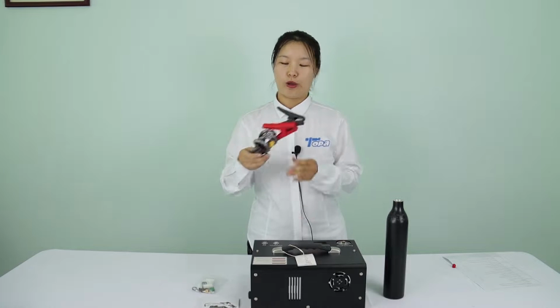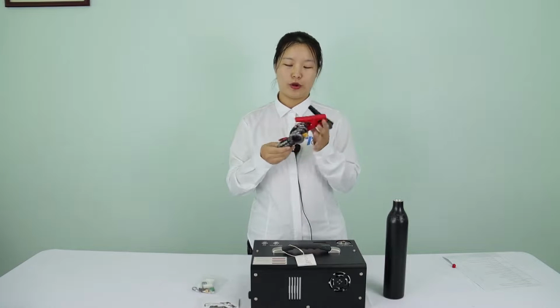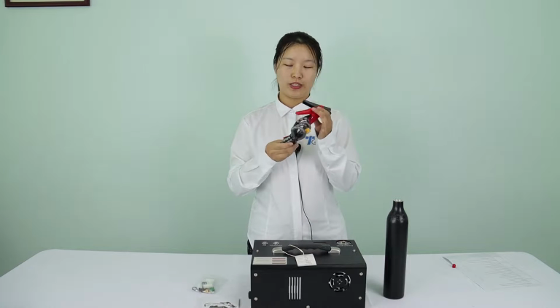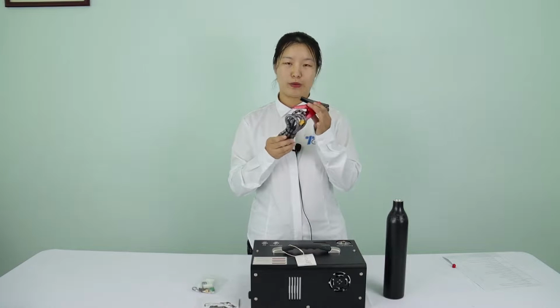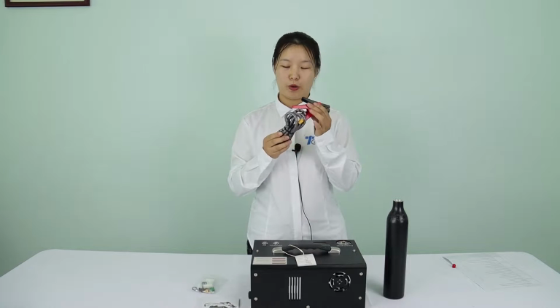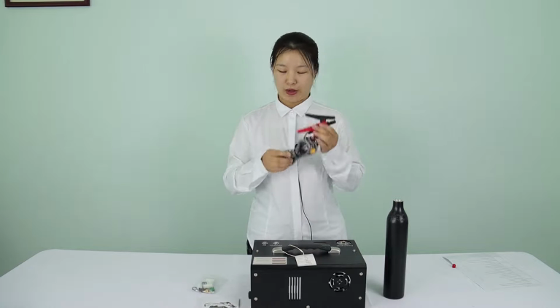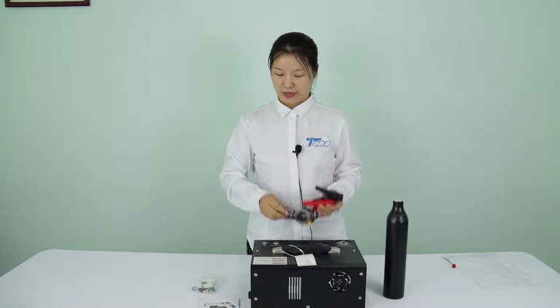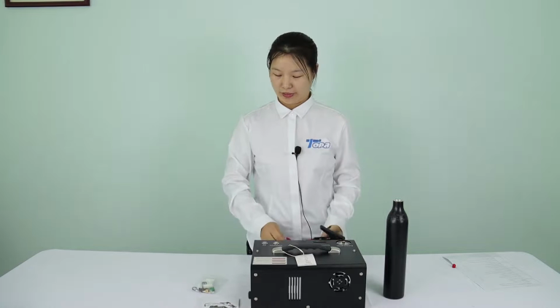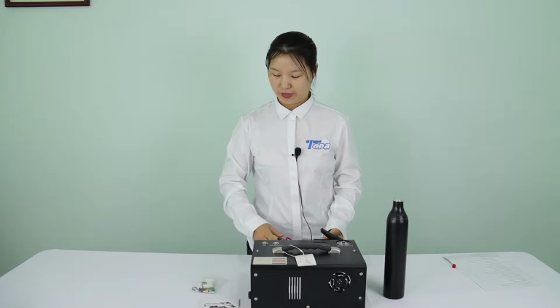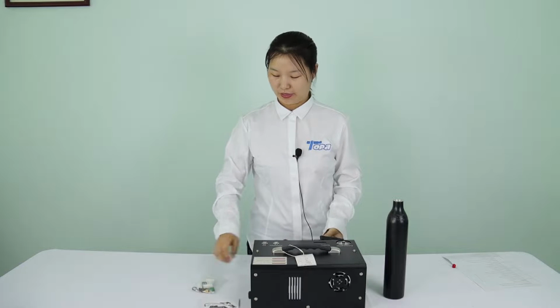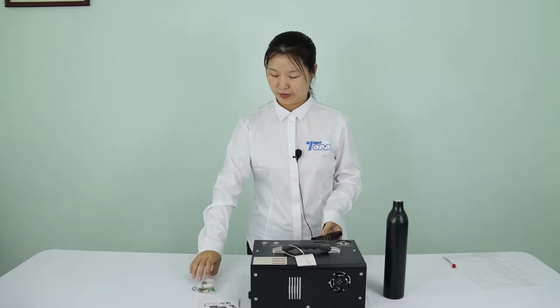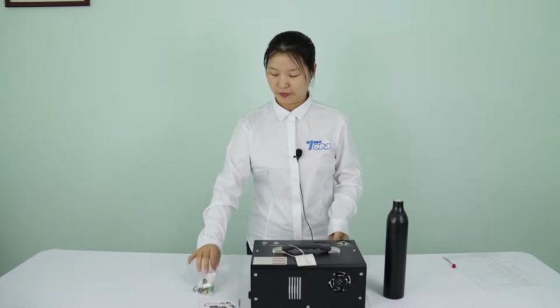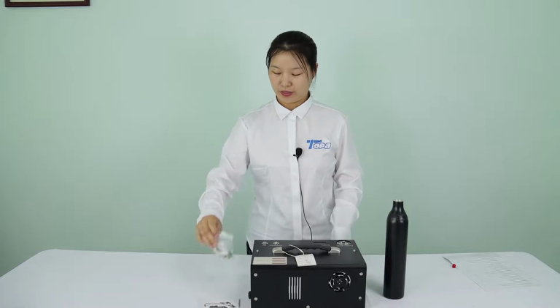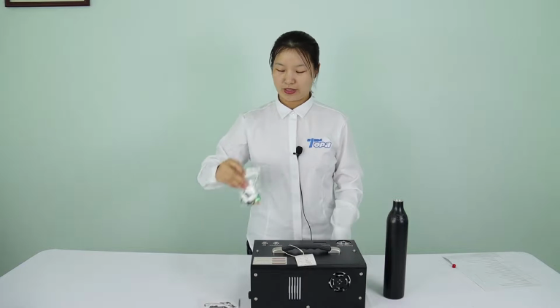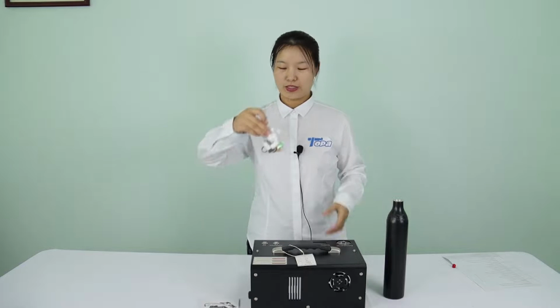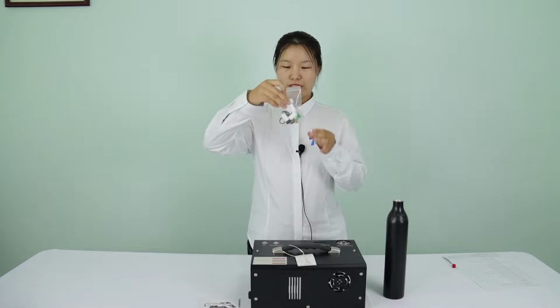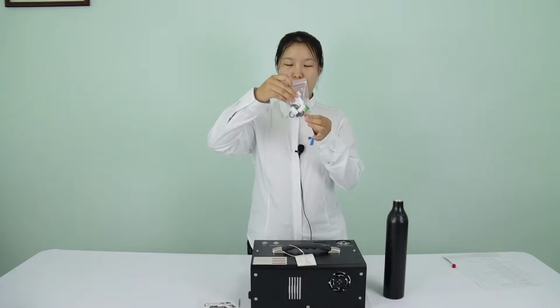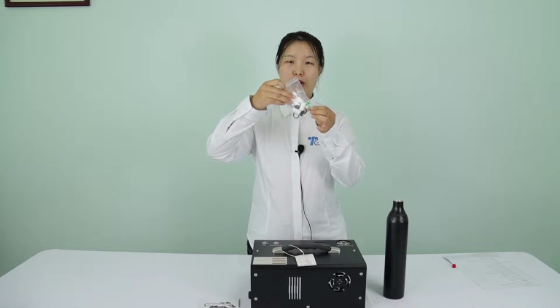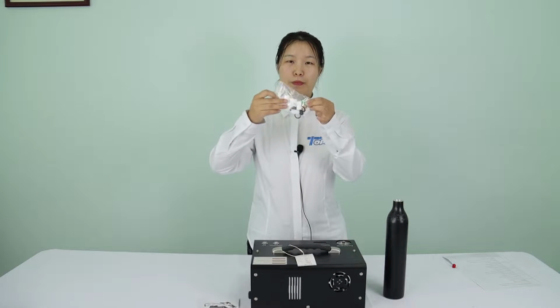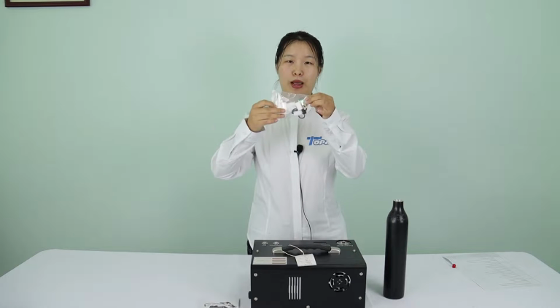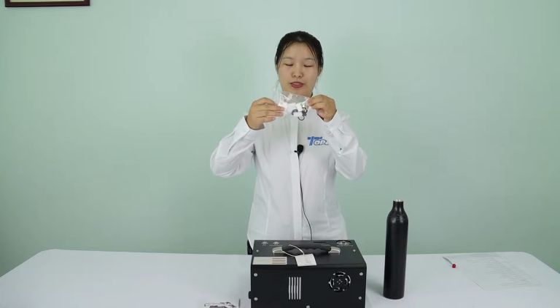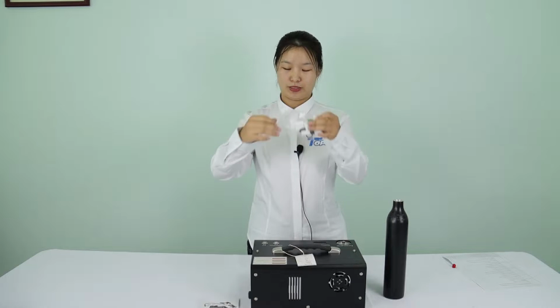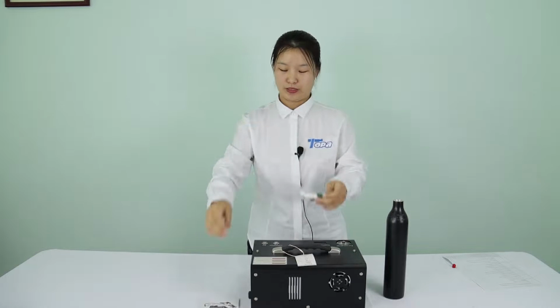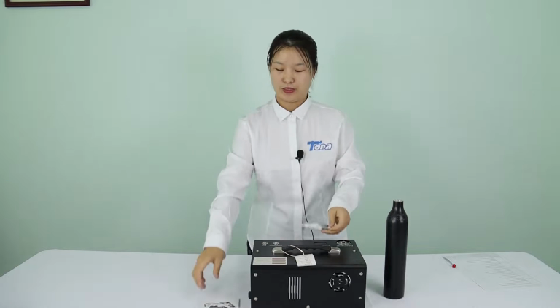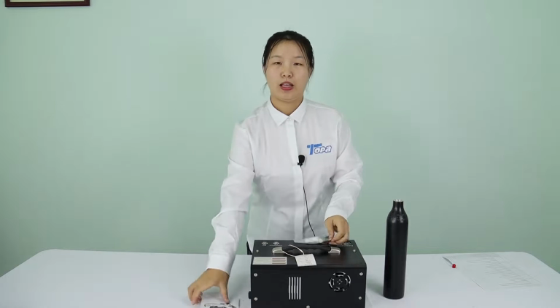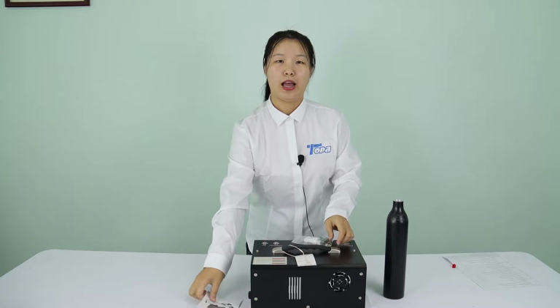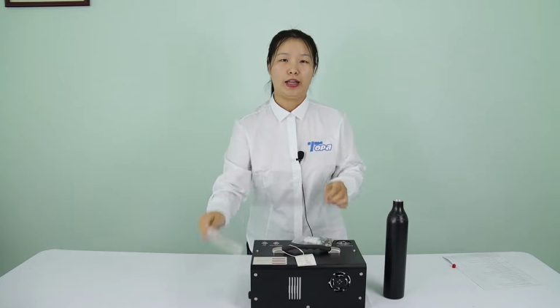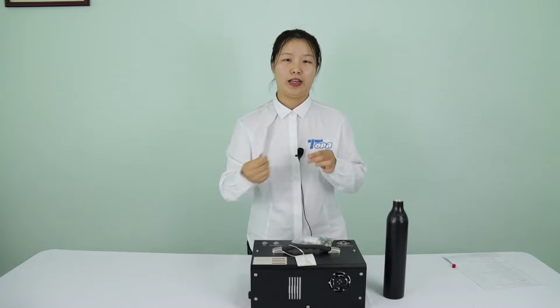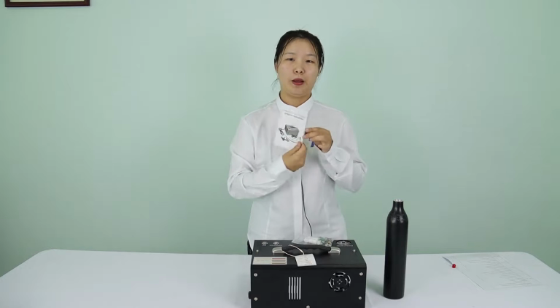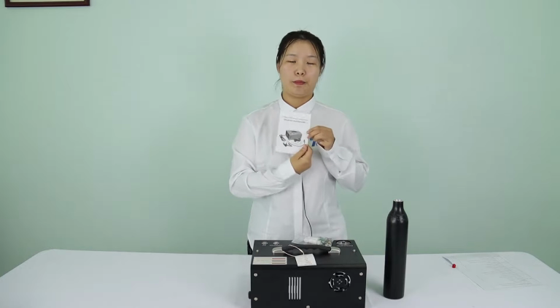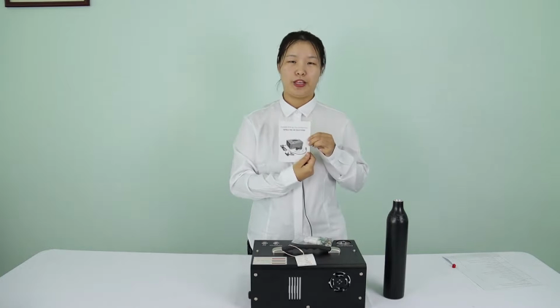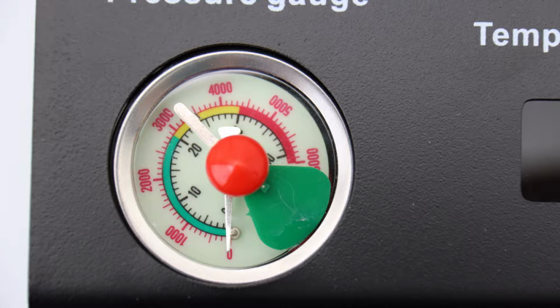12V power lamp. Spare parts and manual included.